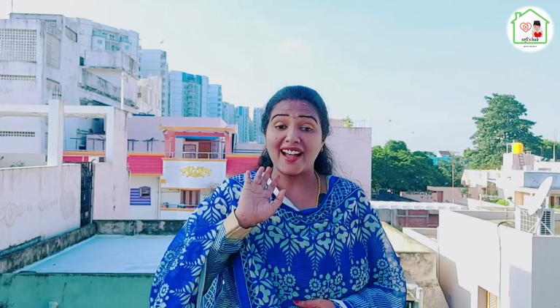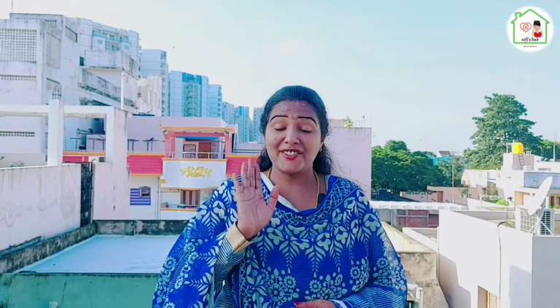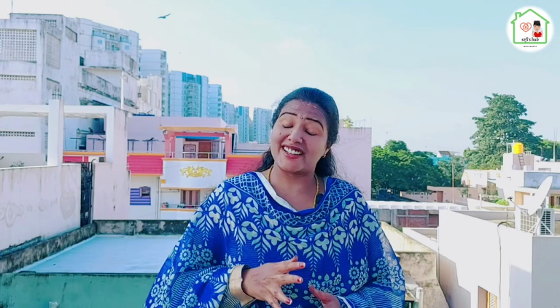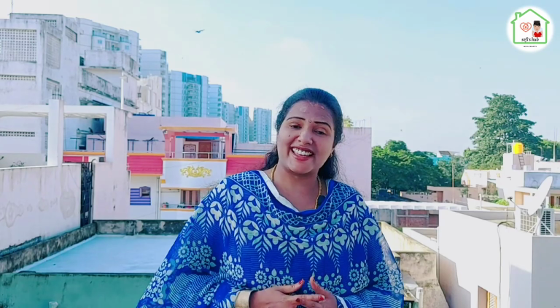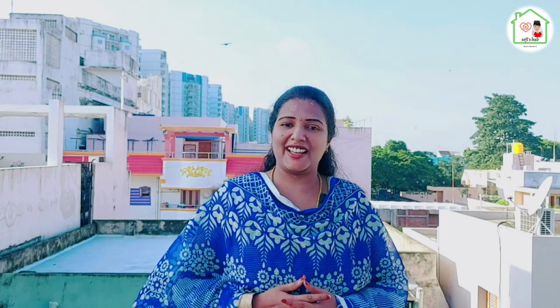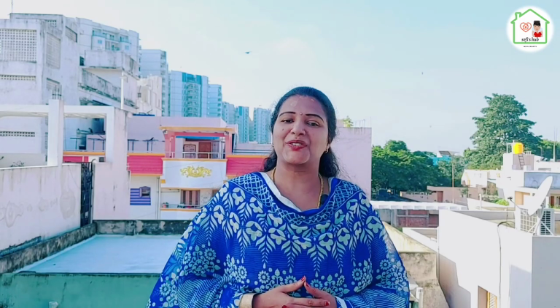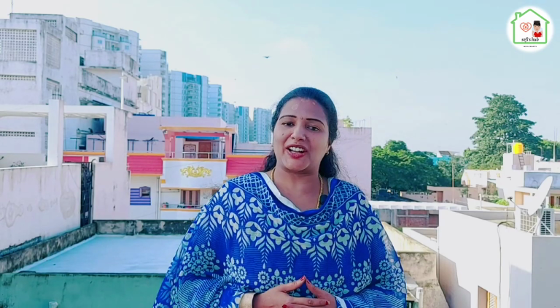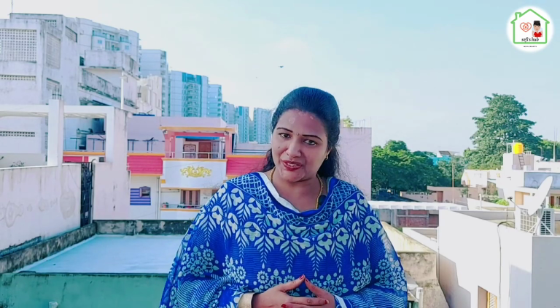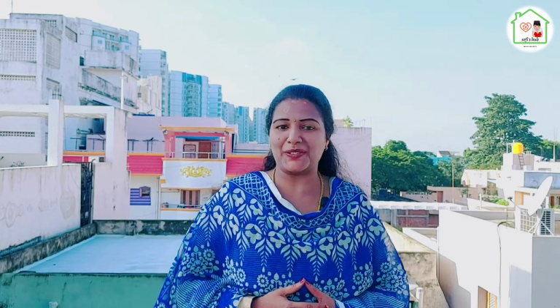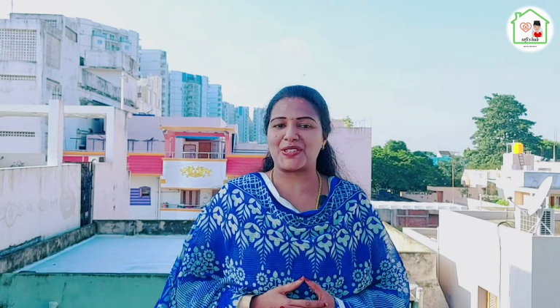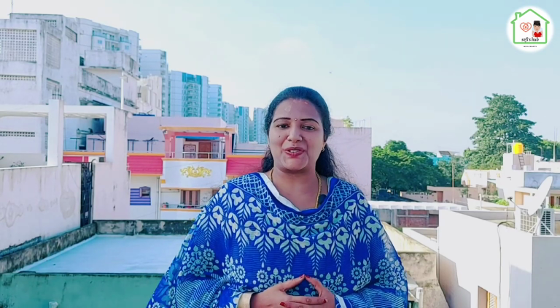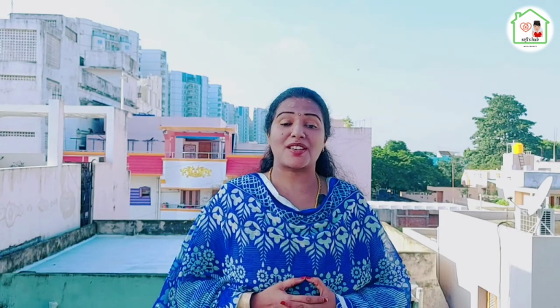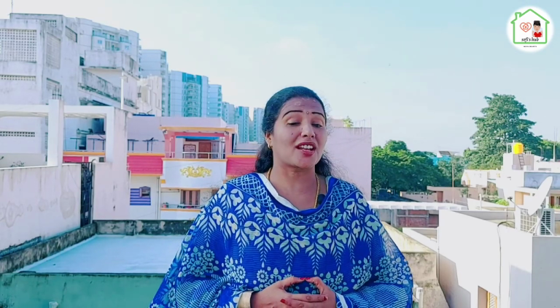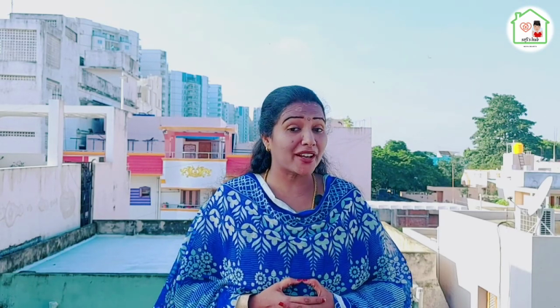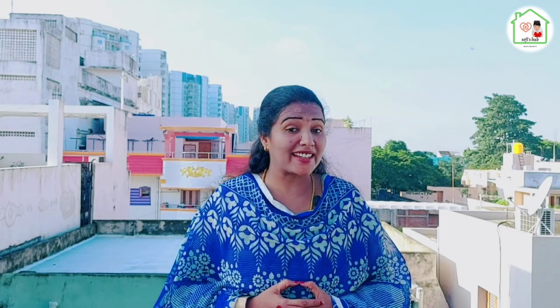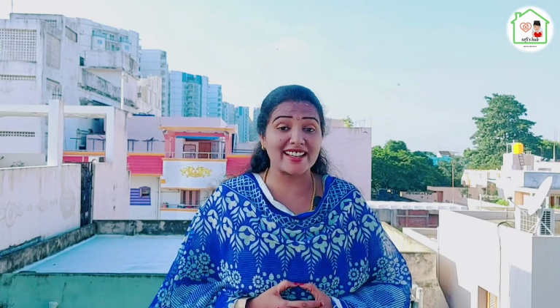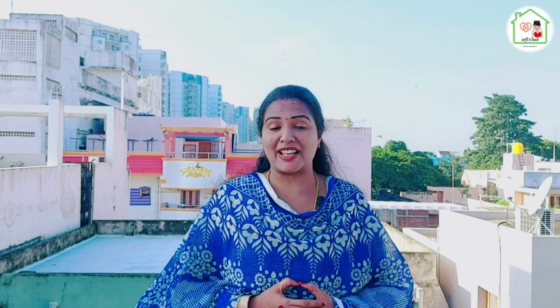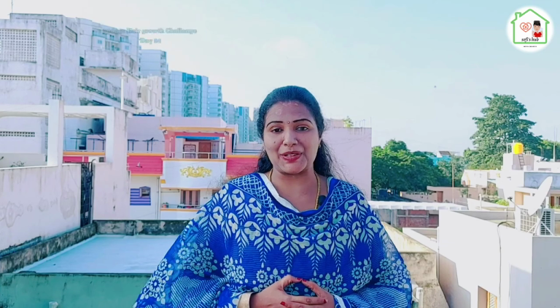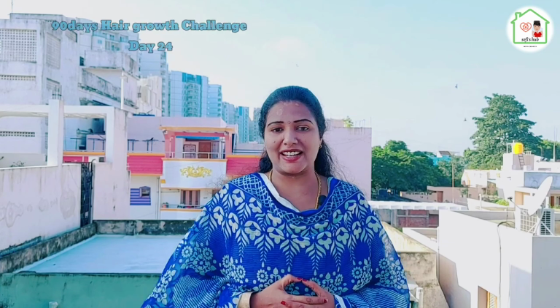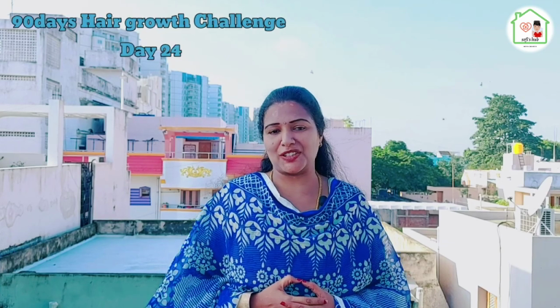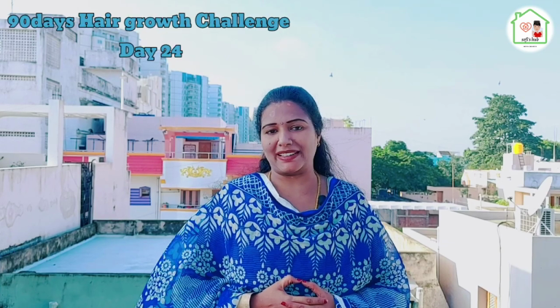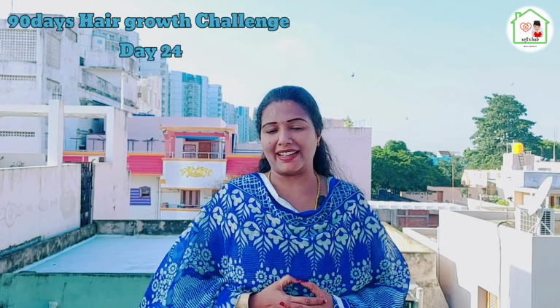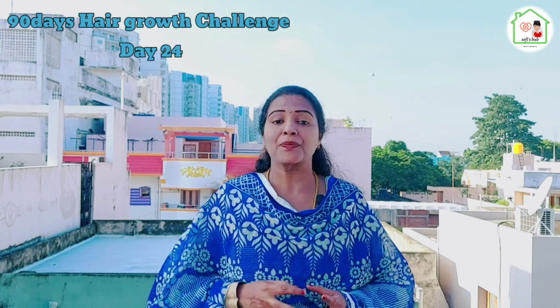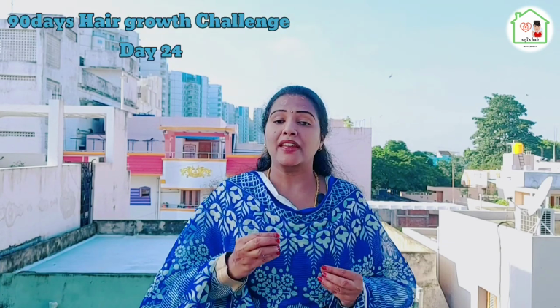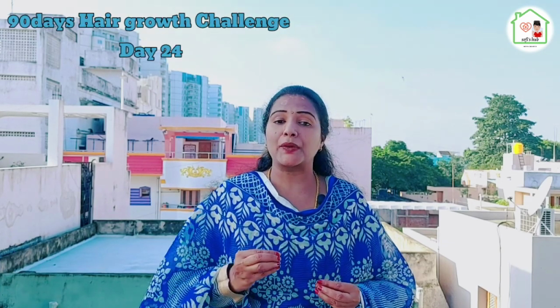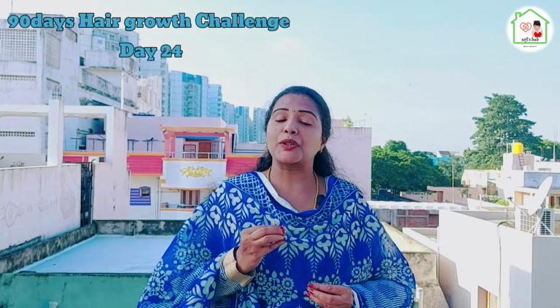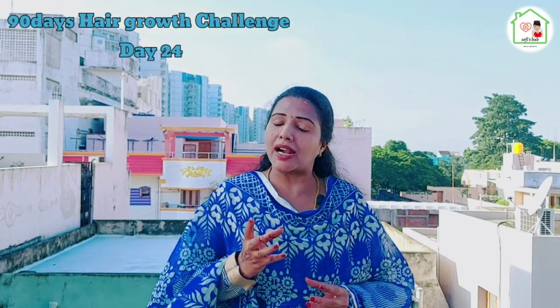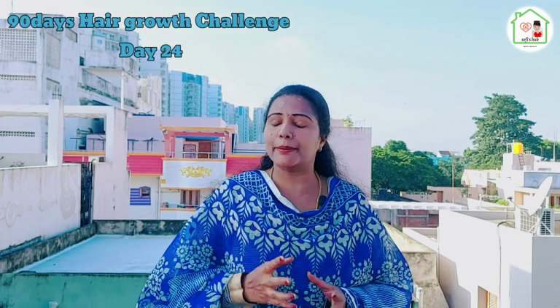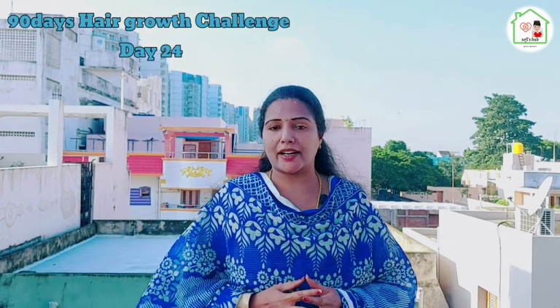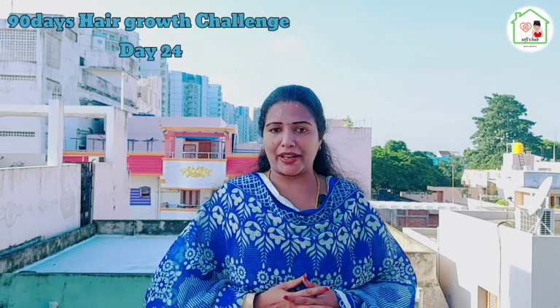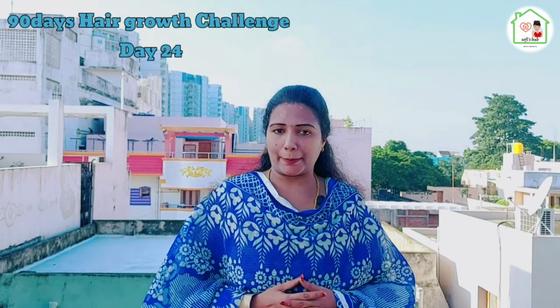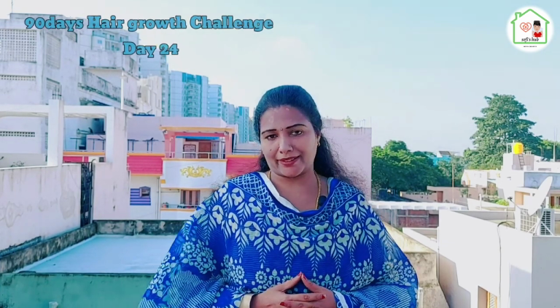Hi friends, how are you? Welcome to Sophie's Up. In our 90 Days Hair Growth Challenge, I will show you an ultimate hair pack.